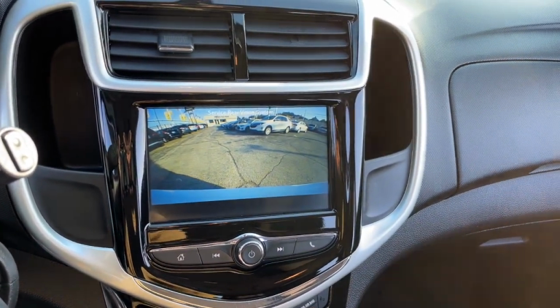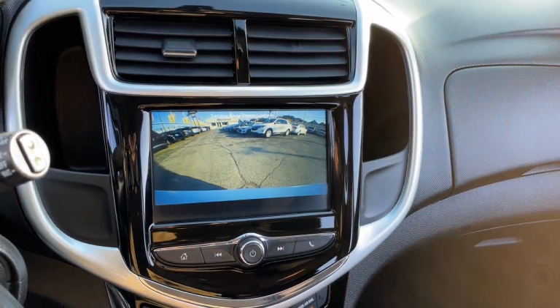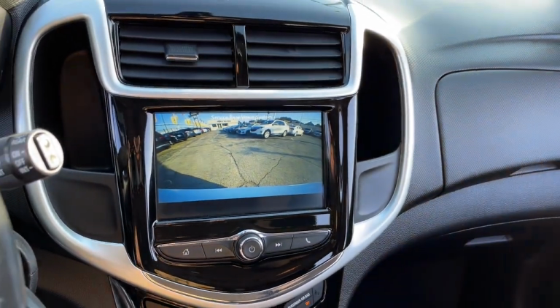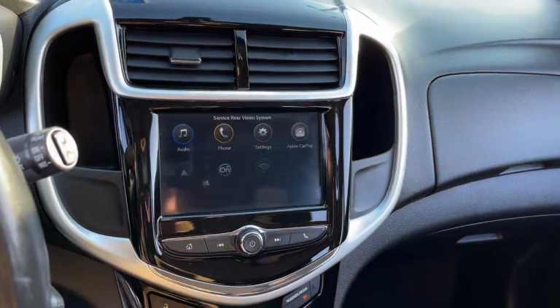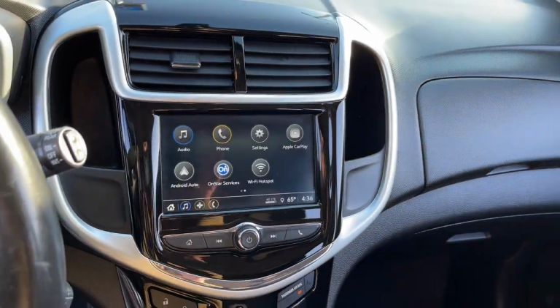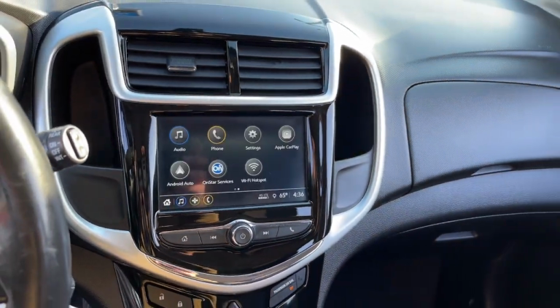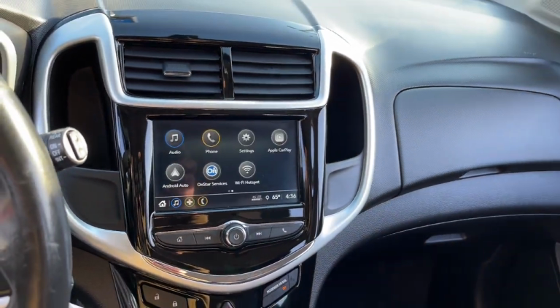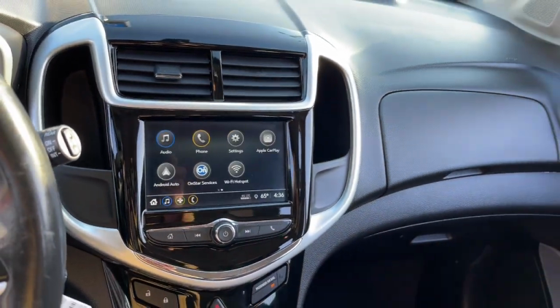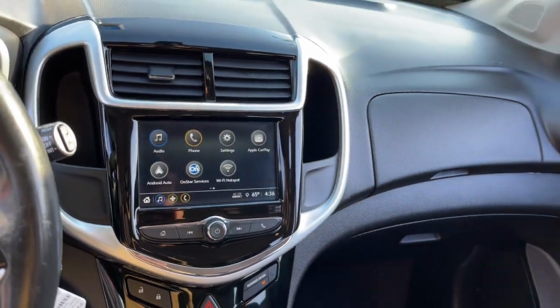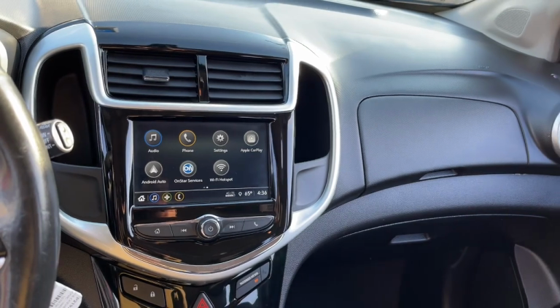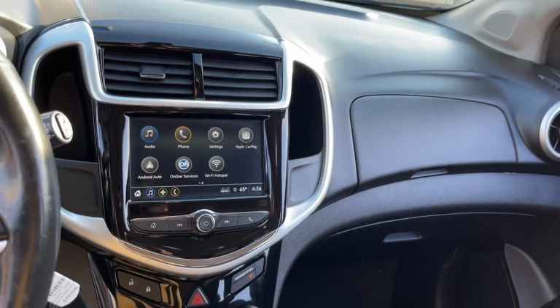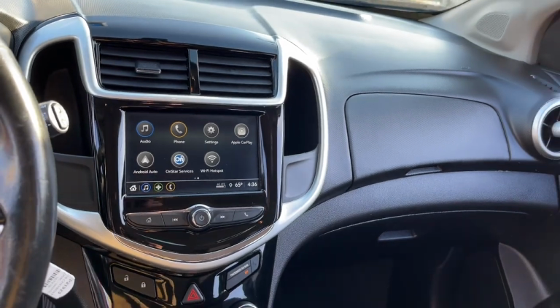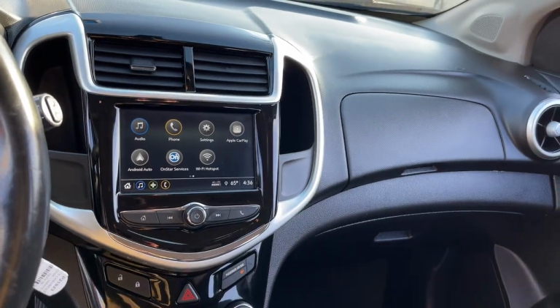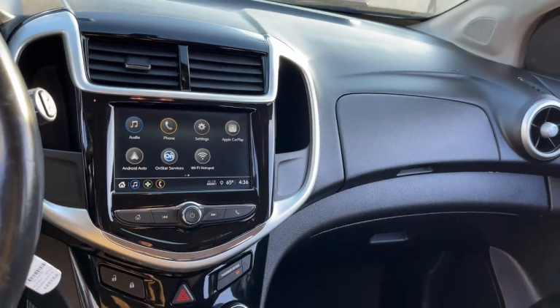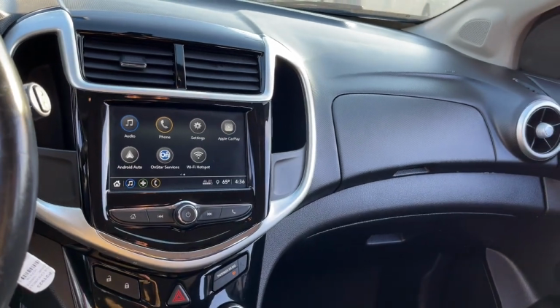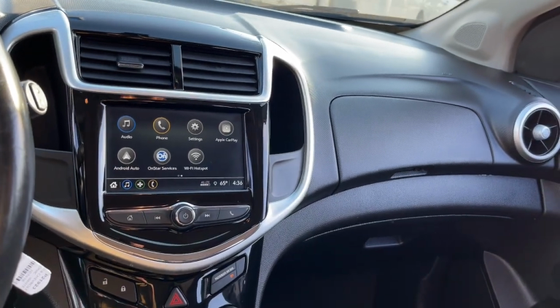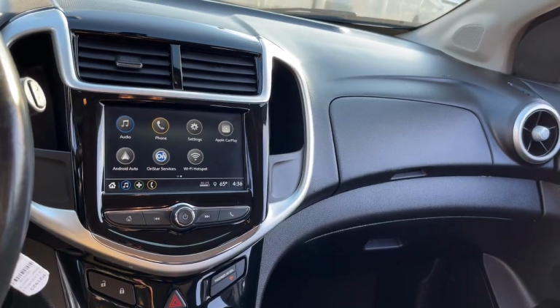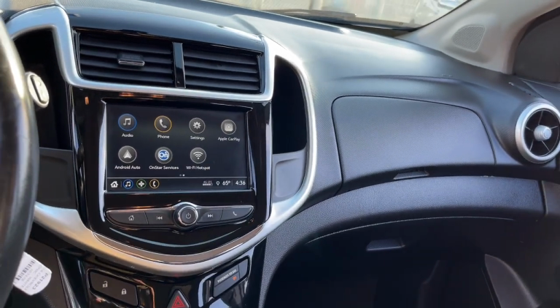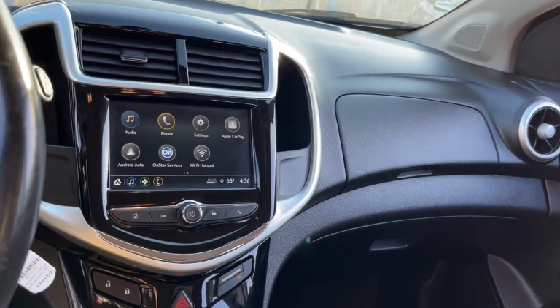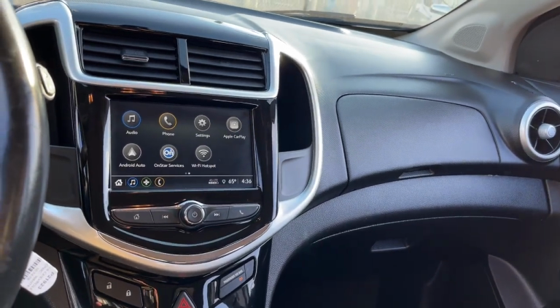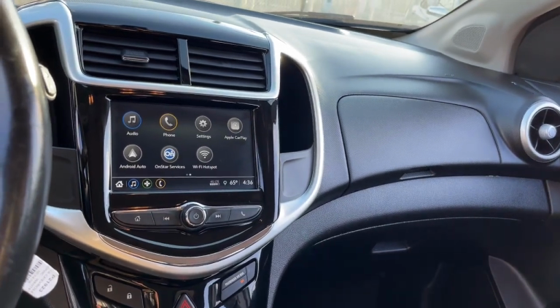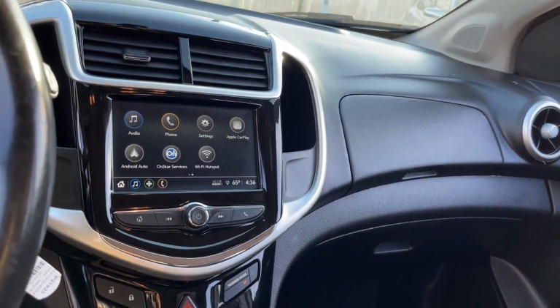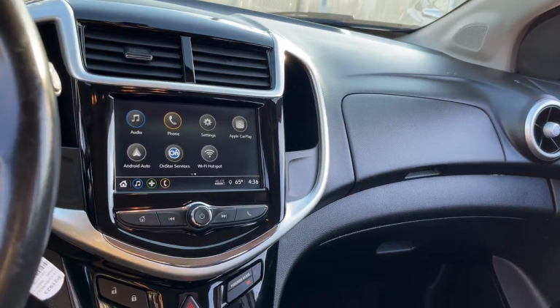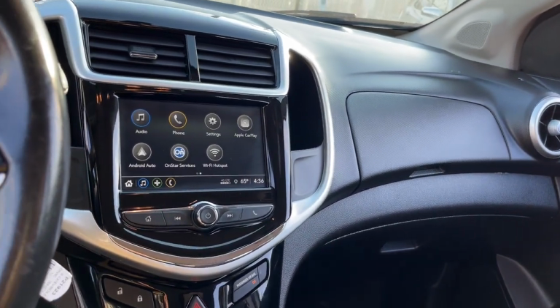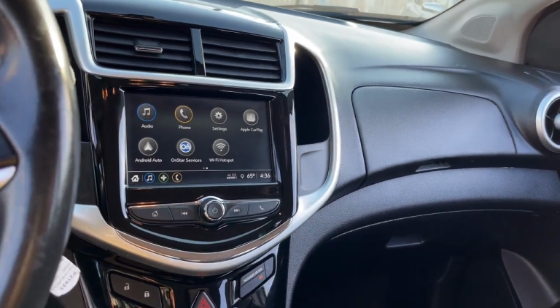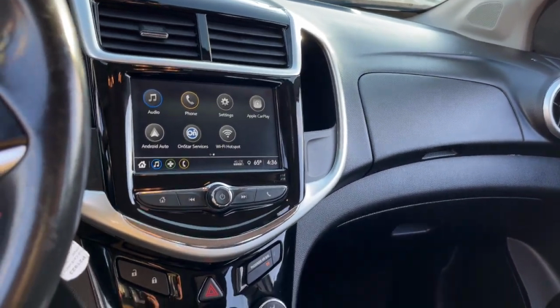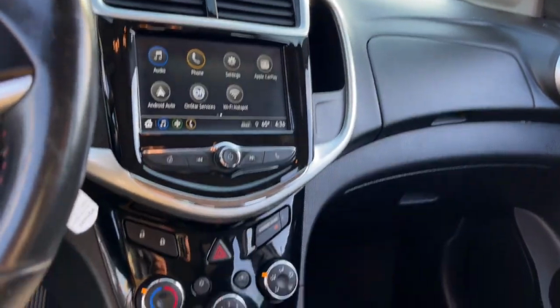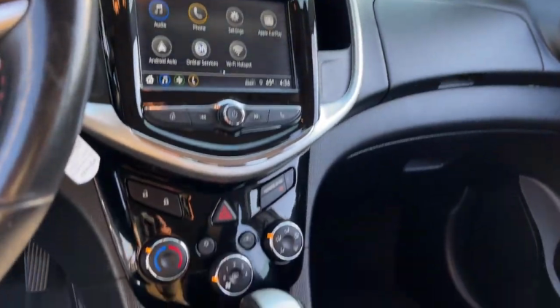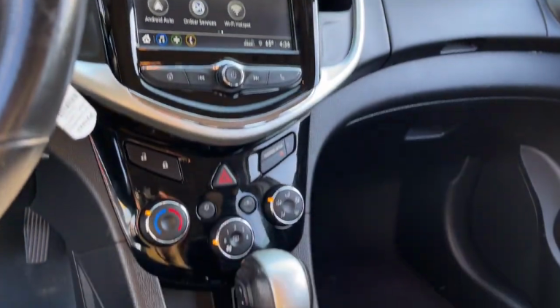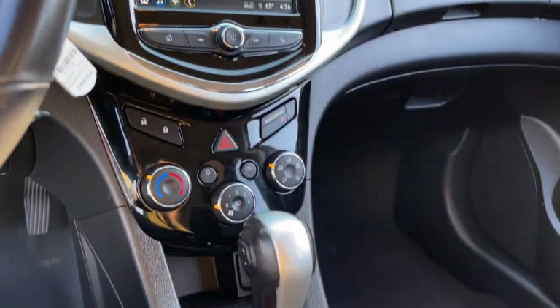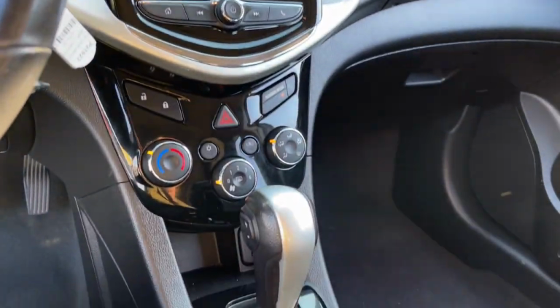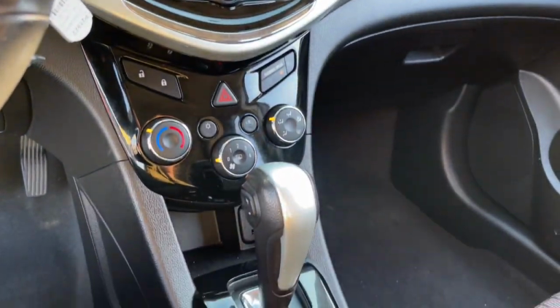Express your zest for life in vibrant color and style. Get behind the wheel of the Sonic.